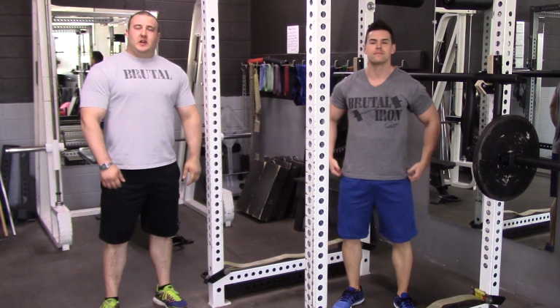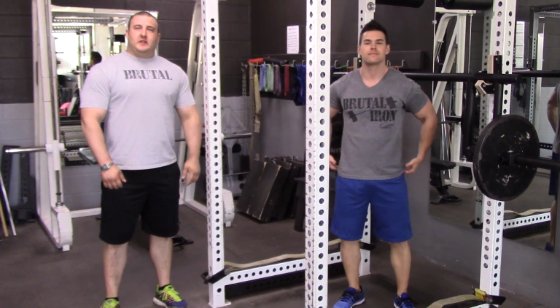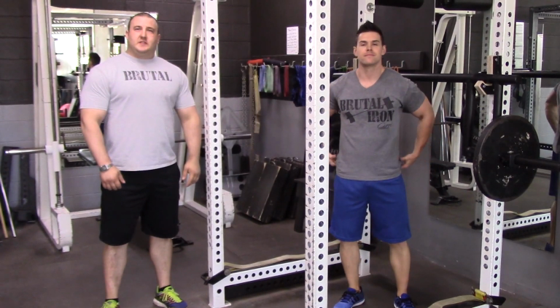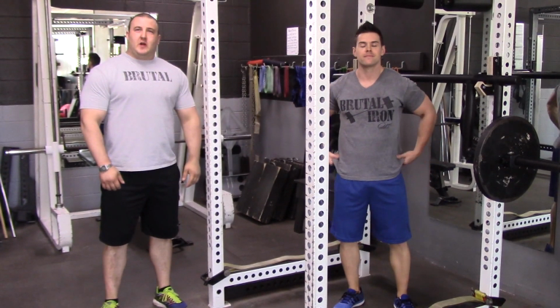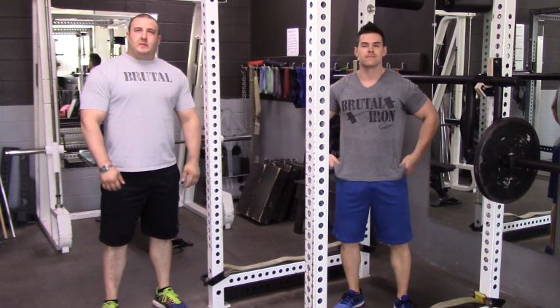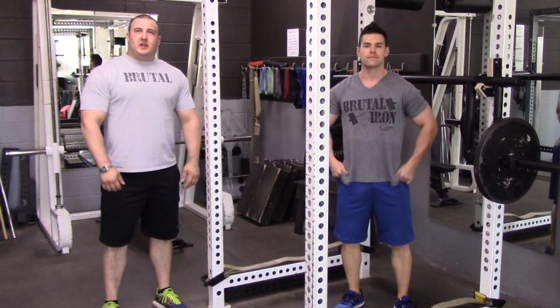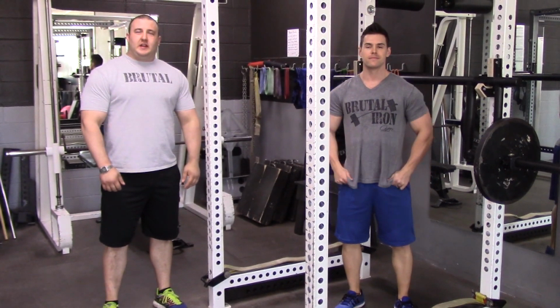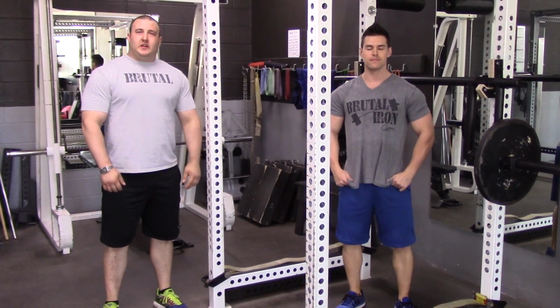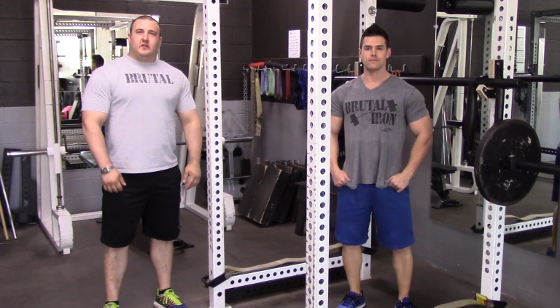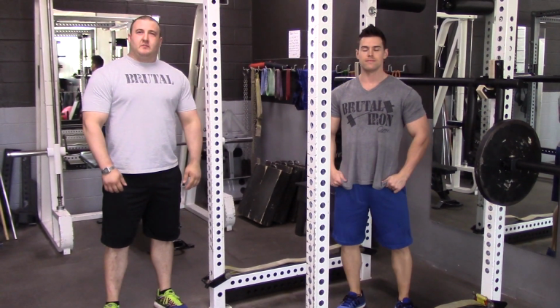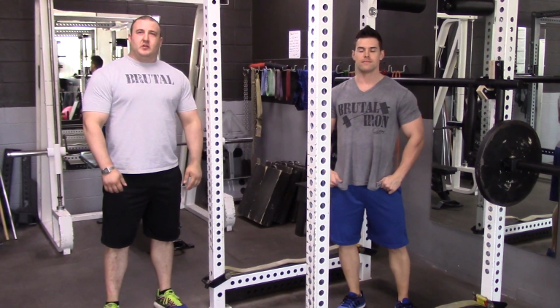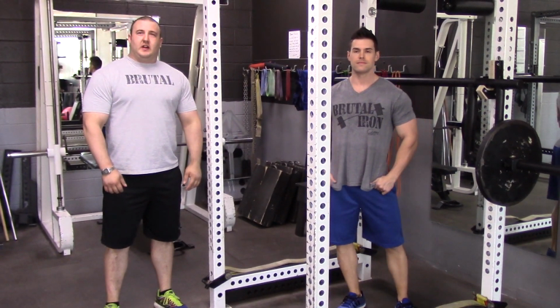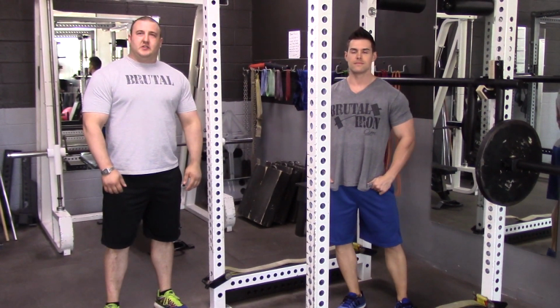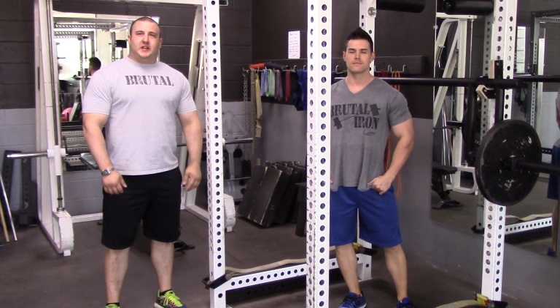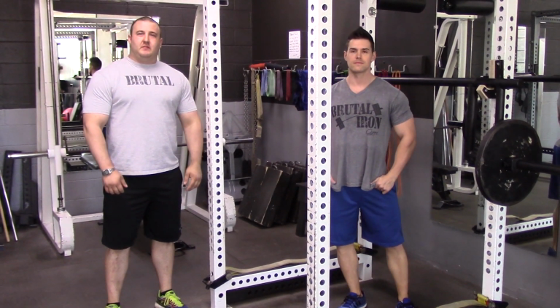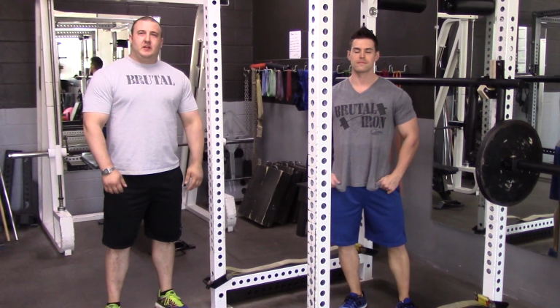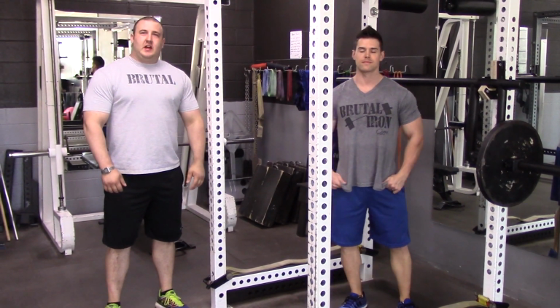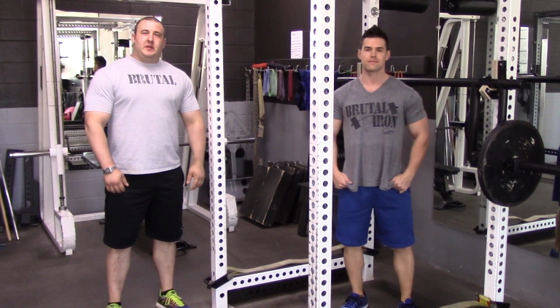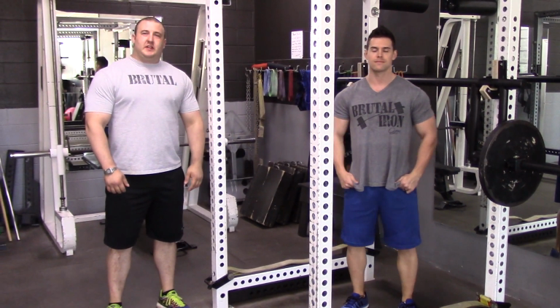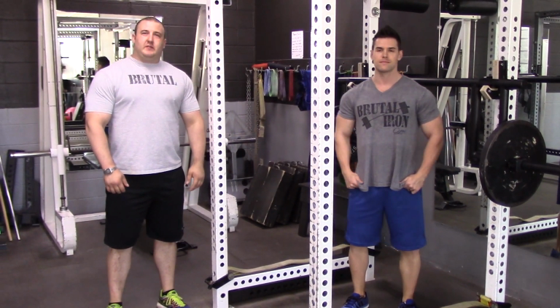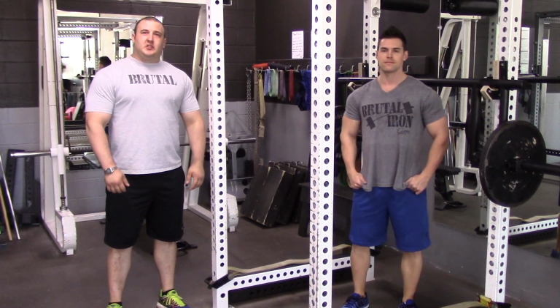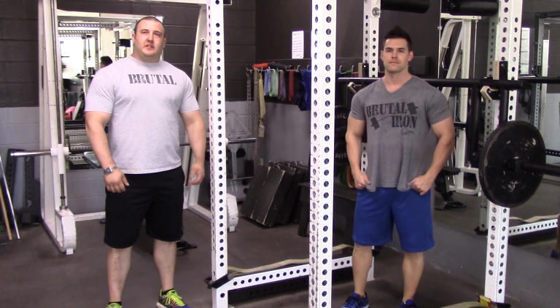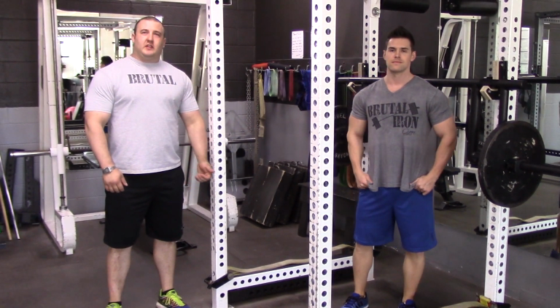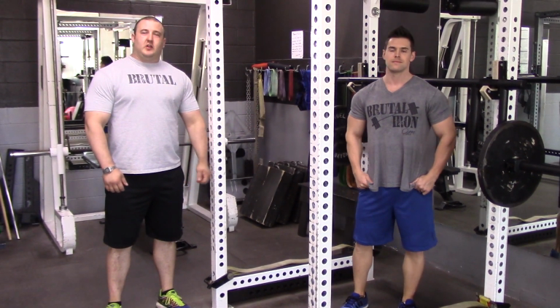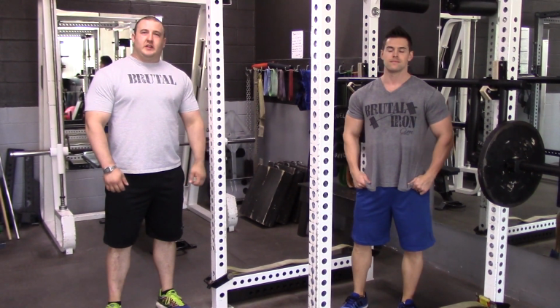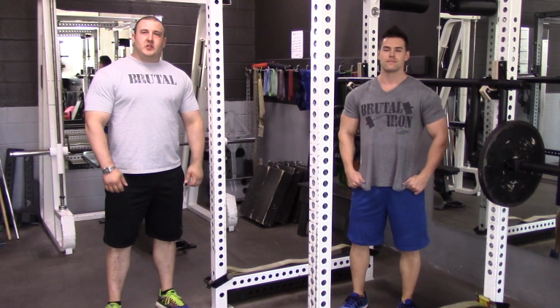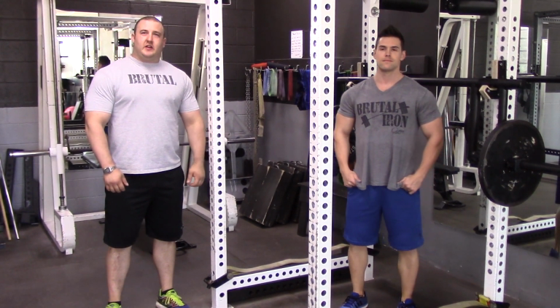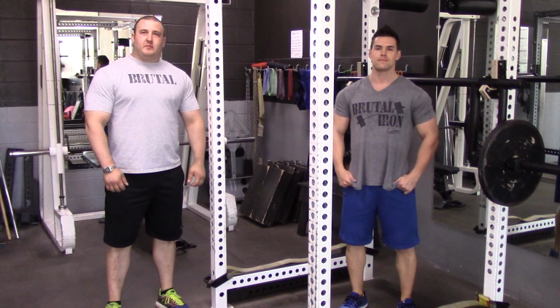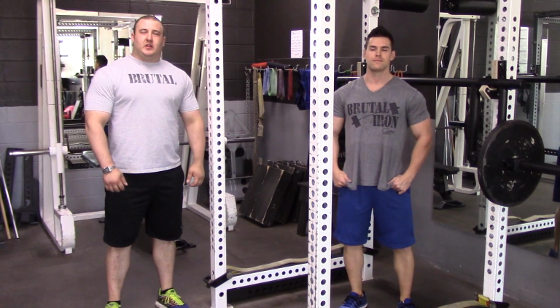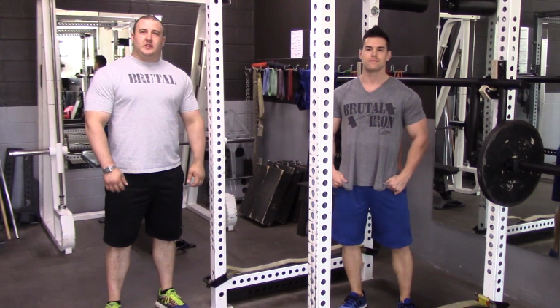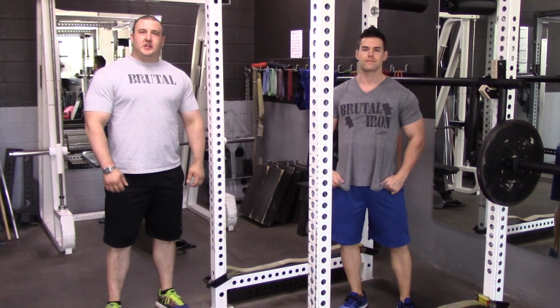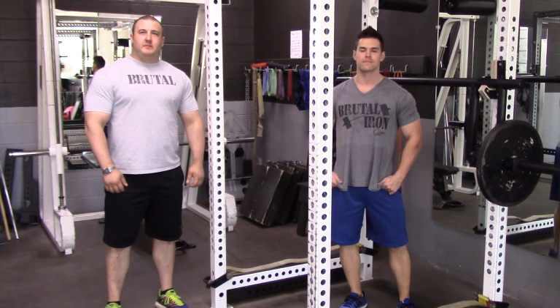Hello, this is Robert Polenek, the owner of Brutal Iron Gym. I'm here today with Jonathan Logan, a trainer at Brutal Iron Gym.